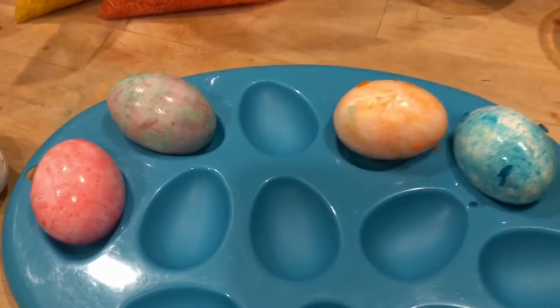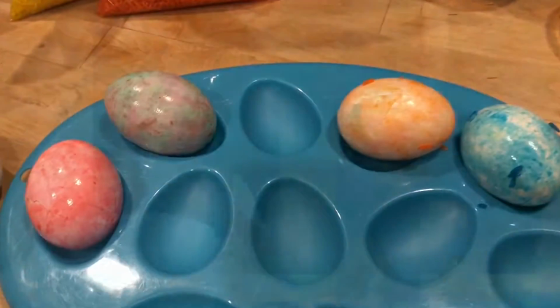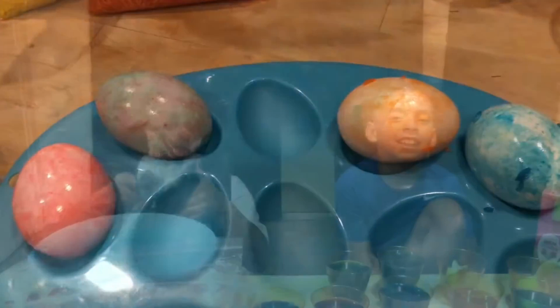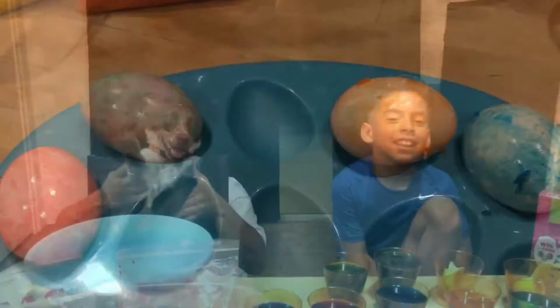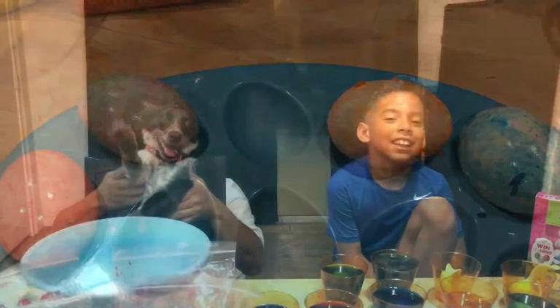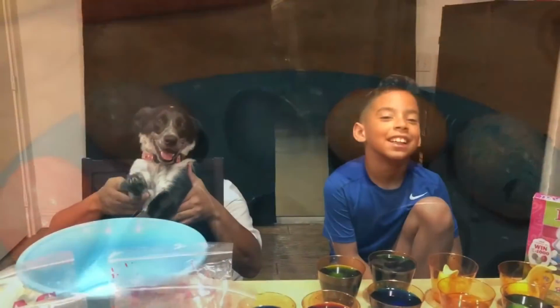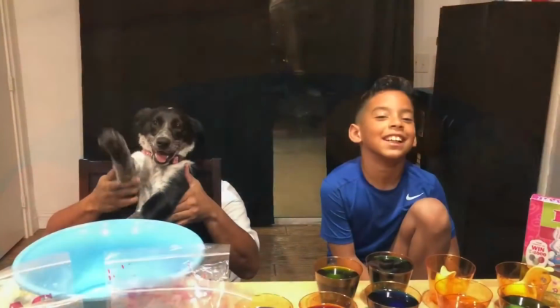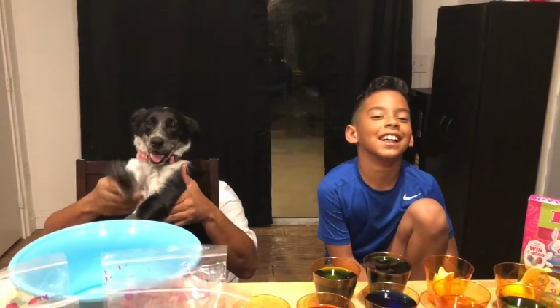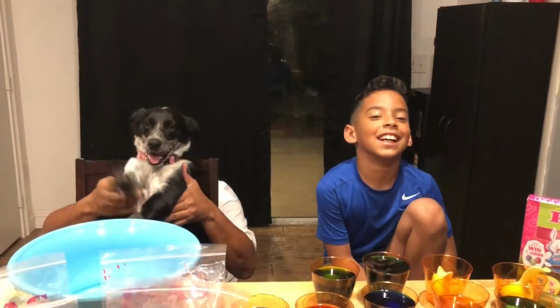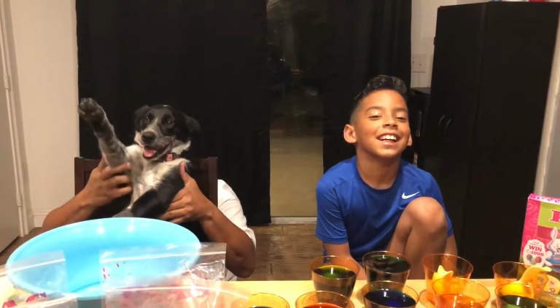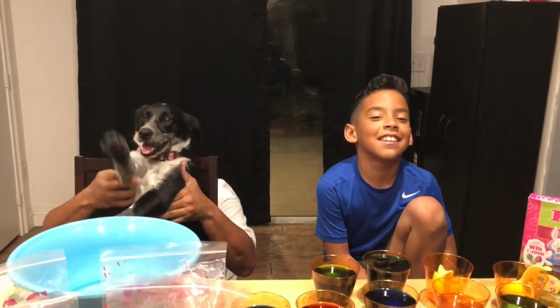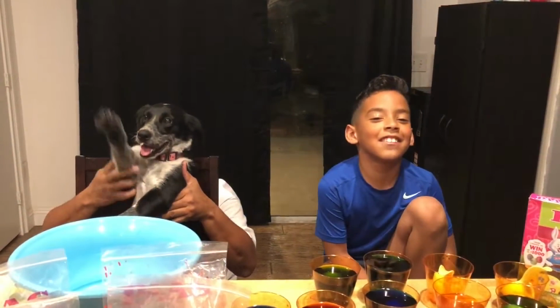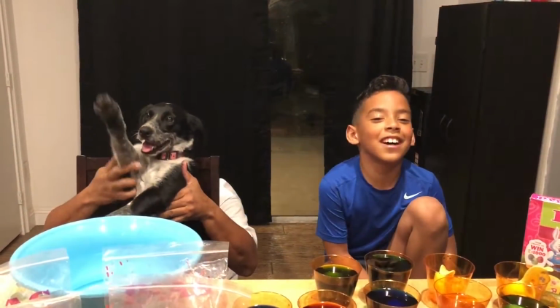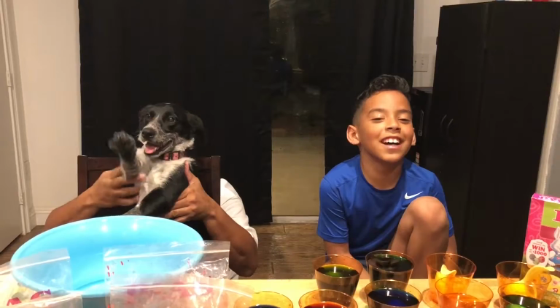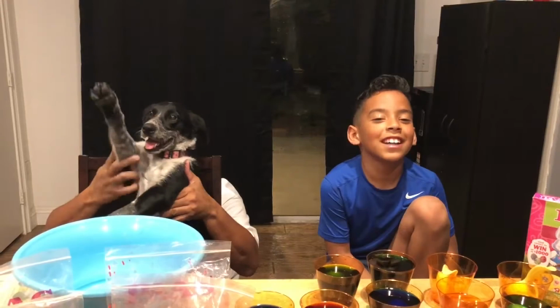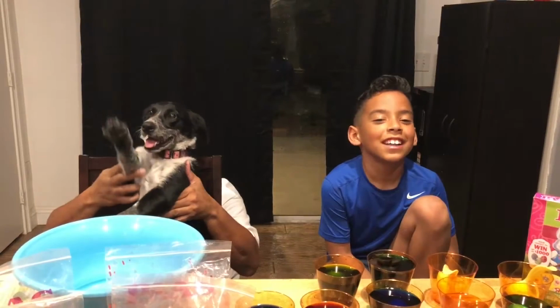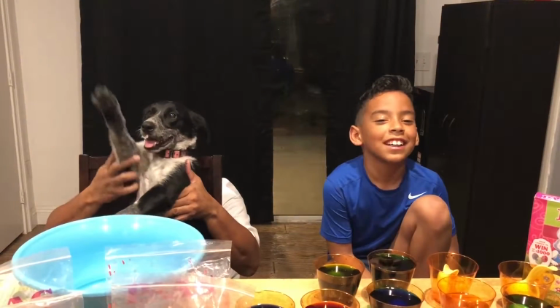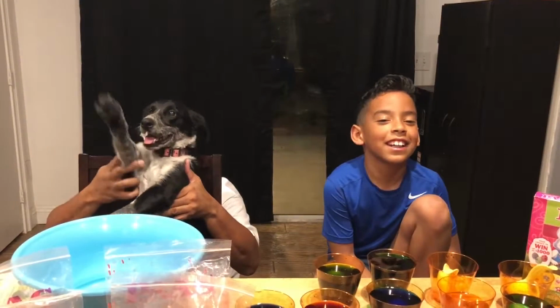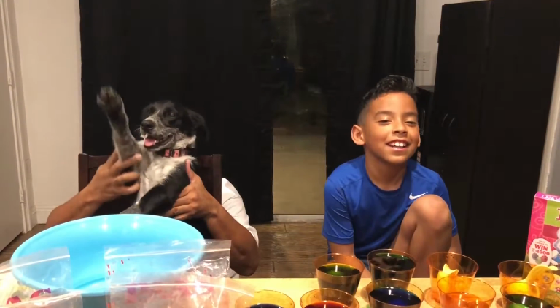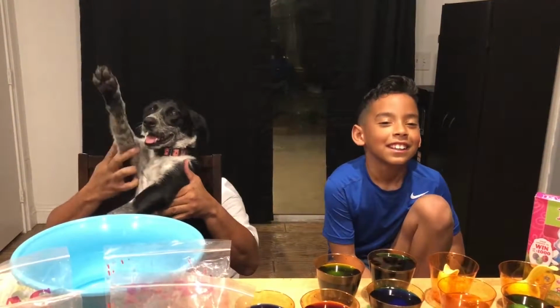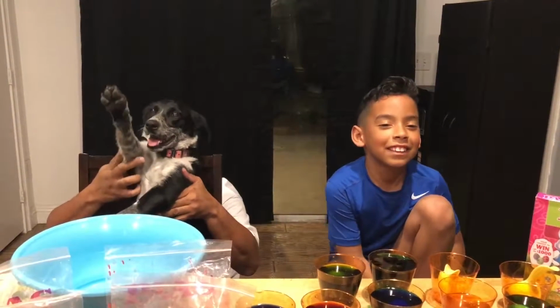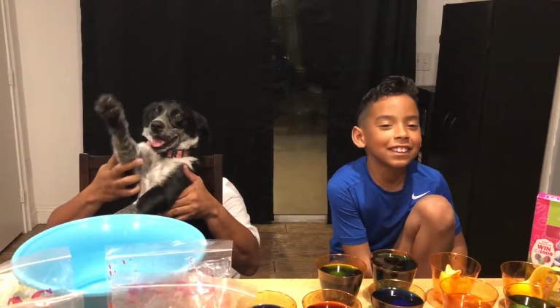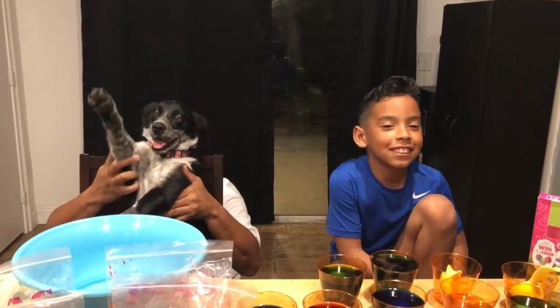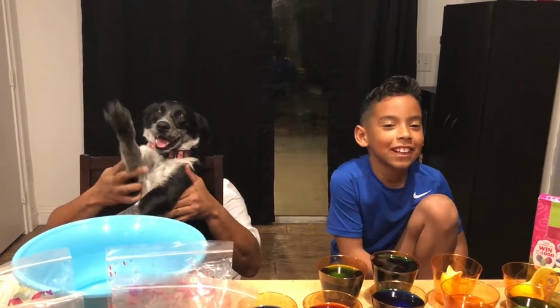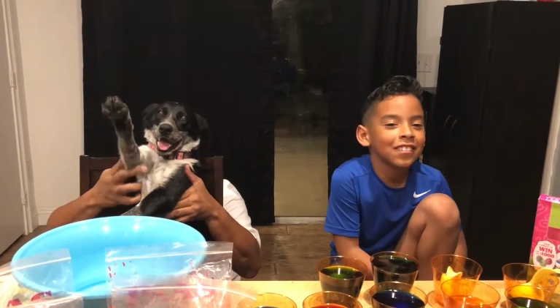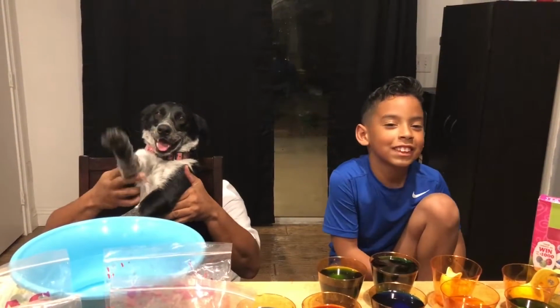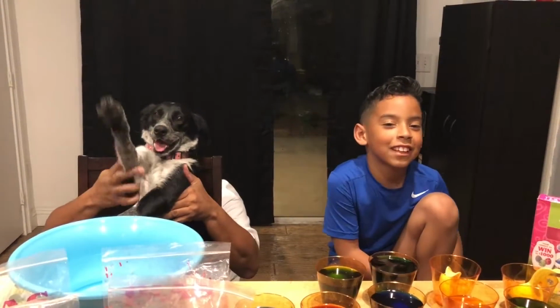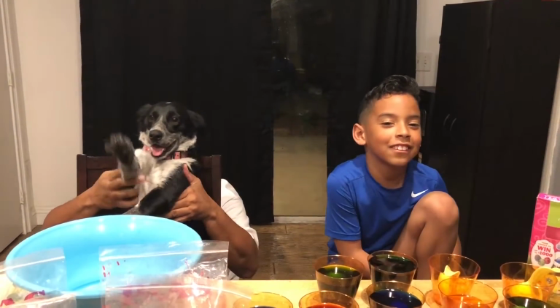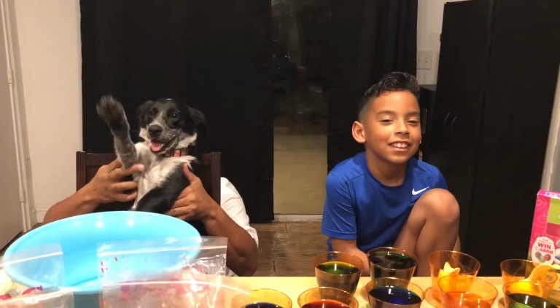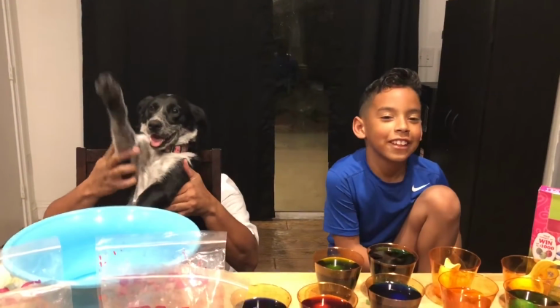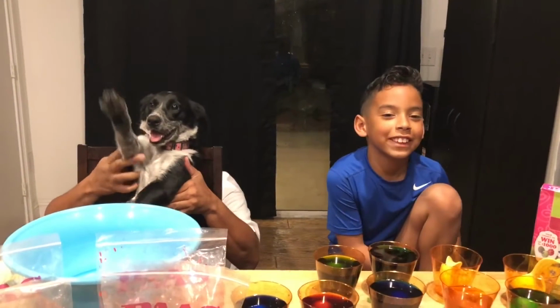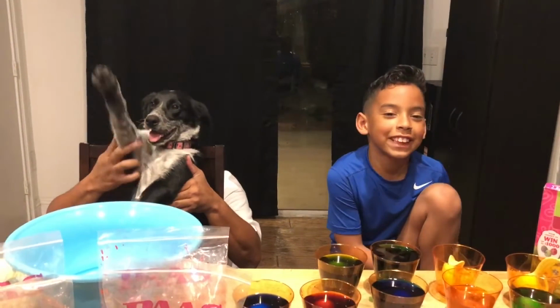Happy Easter everyone! Please subscribe to my channel.